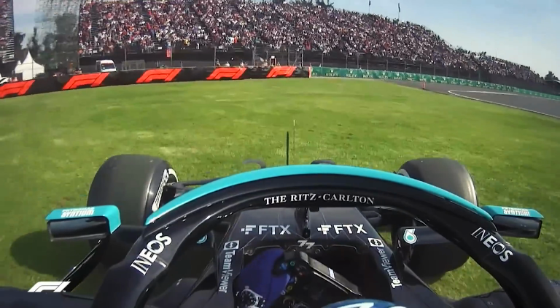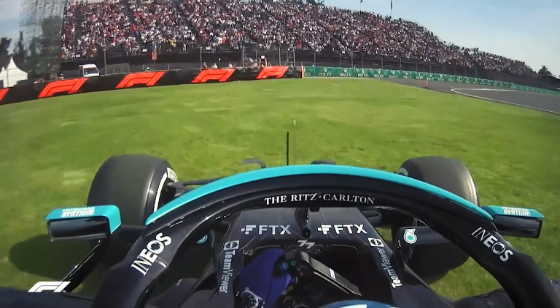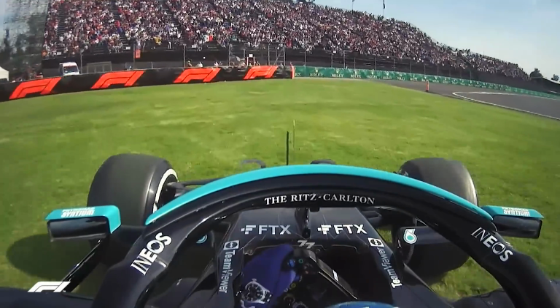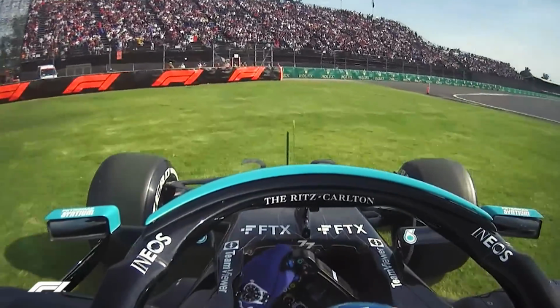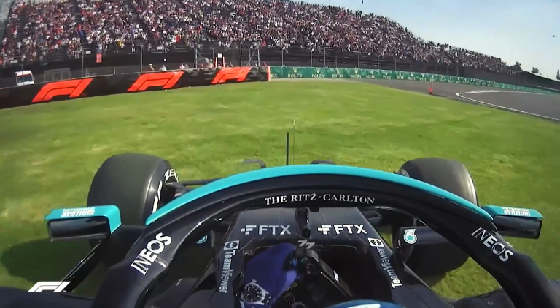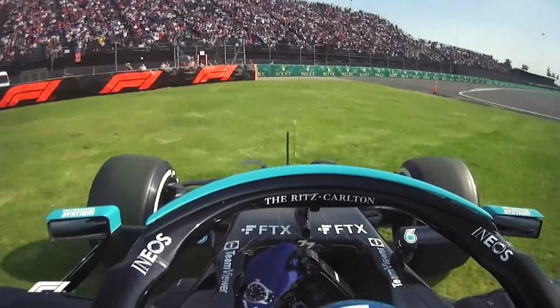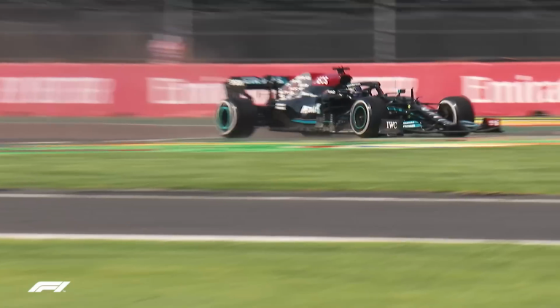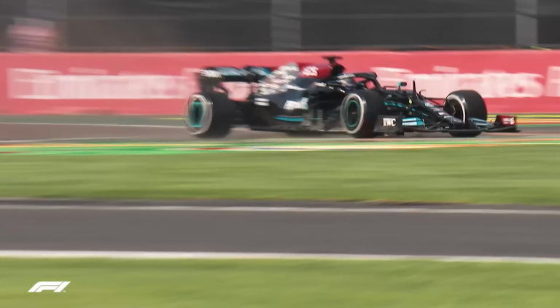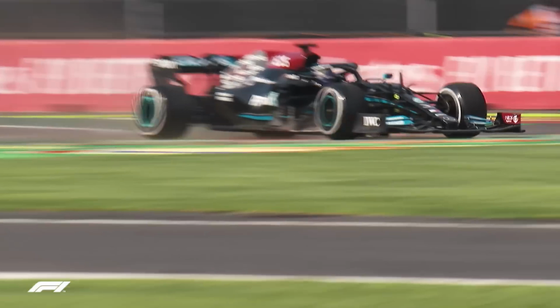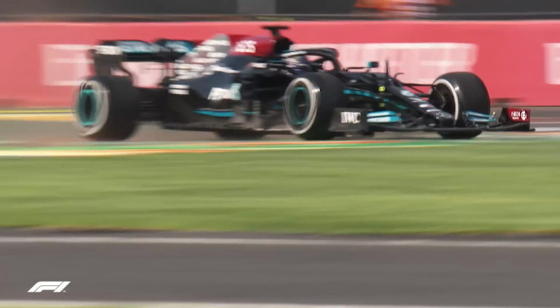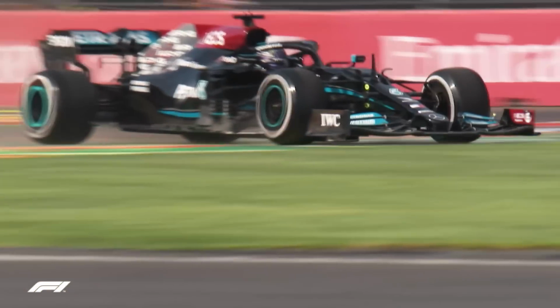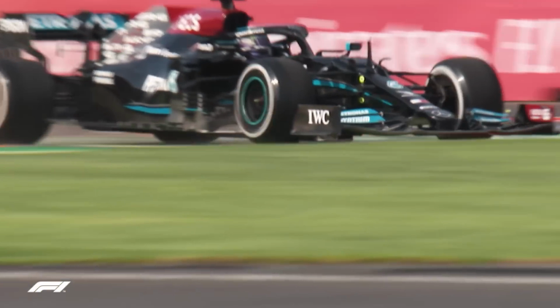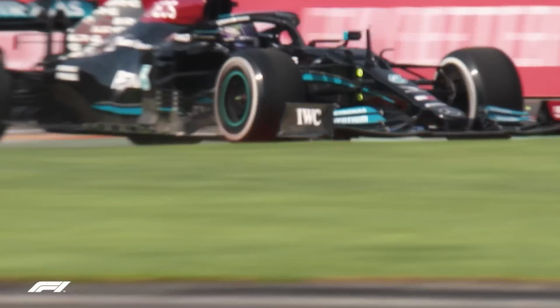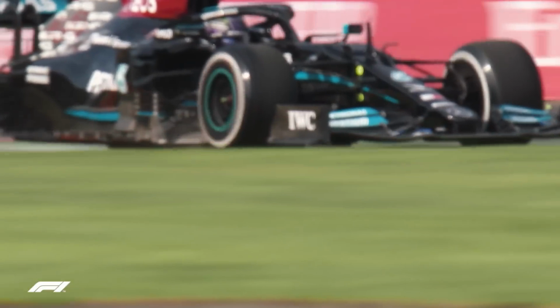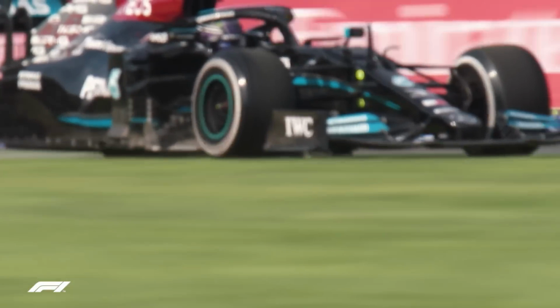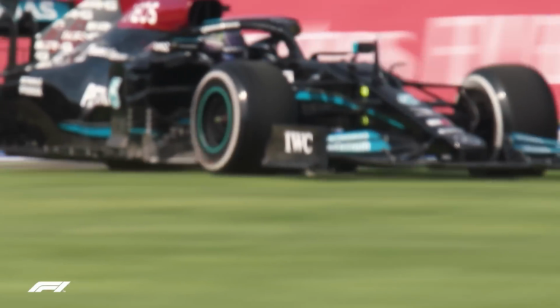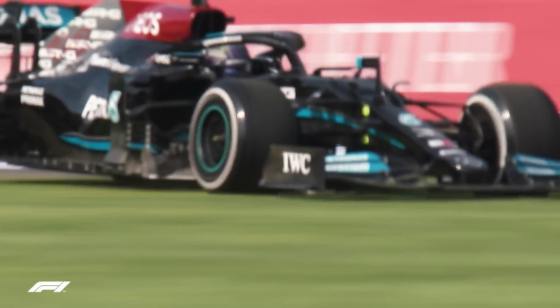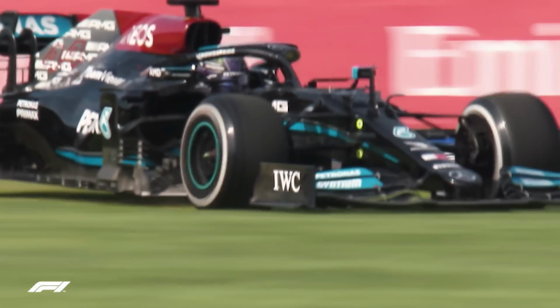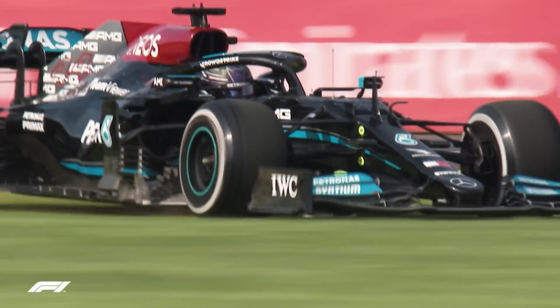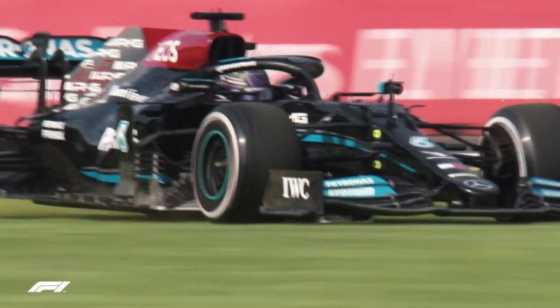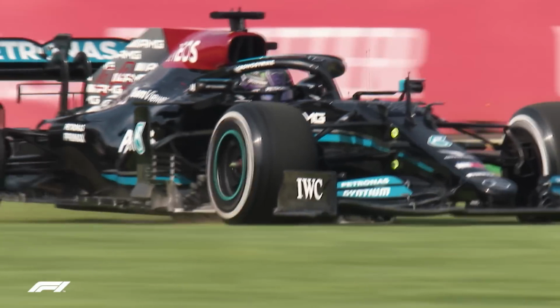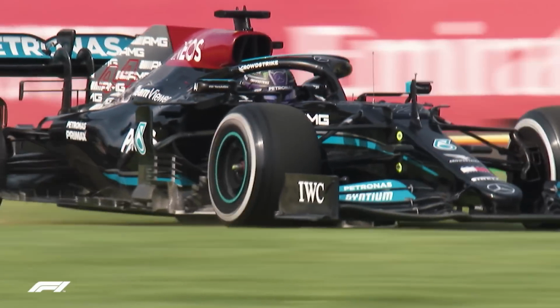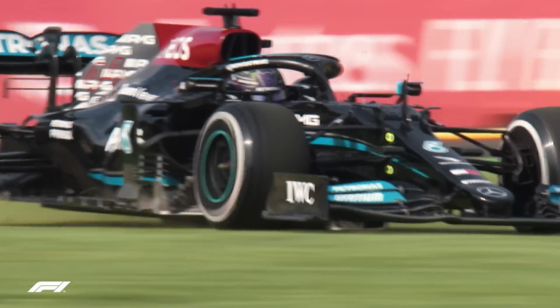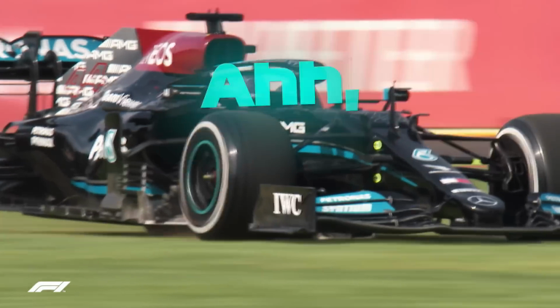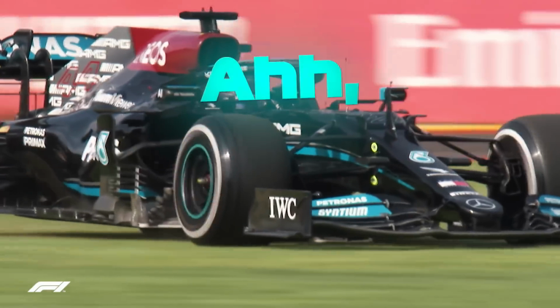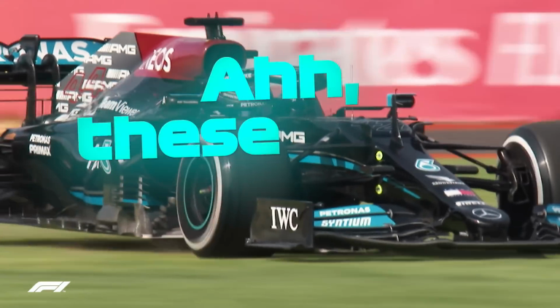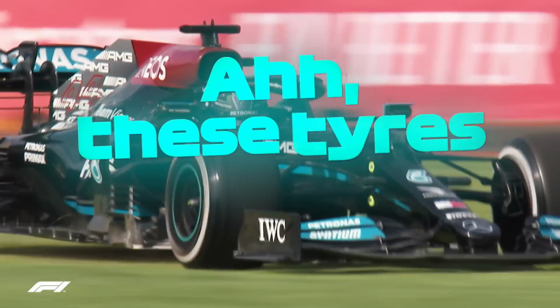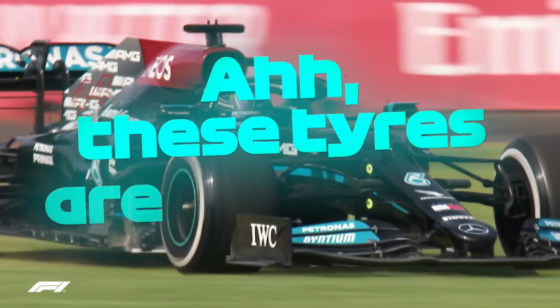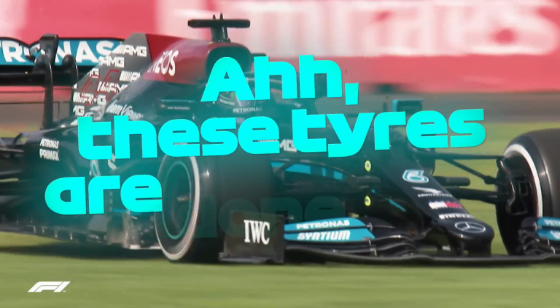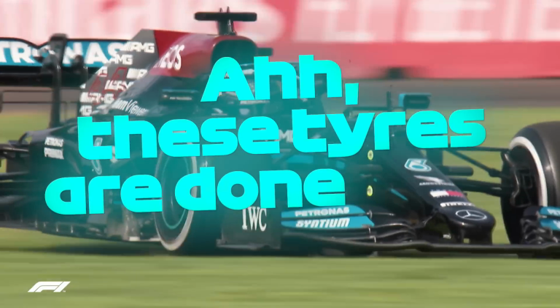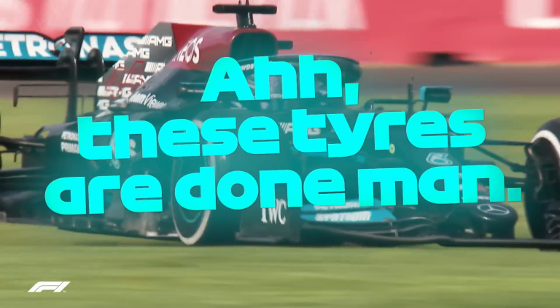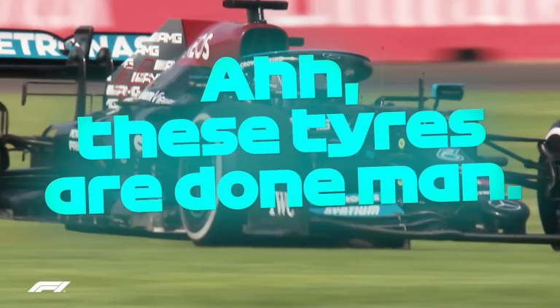Moments later, teammate Lewis Hamilton followed suit, with radio transmission confirming: these tyres are done.